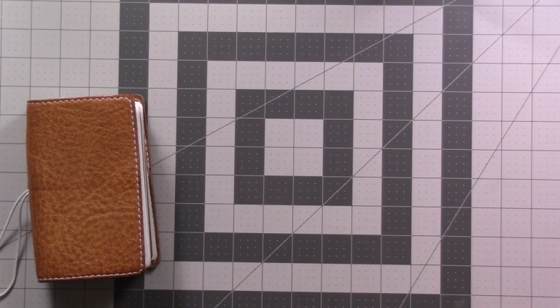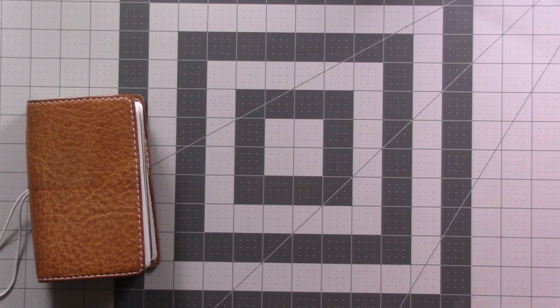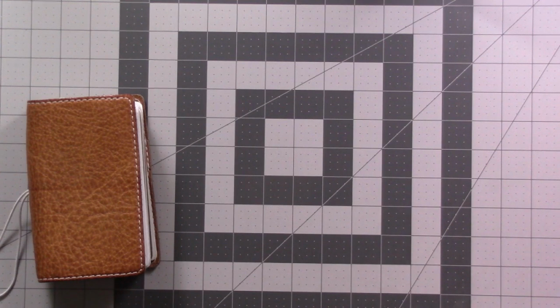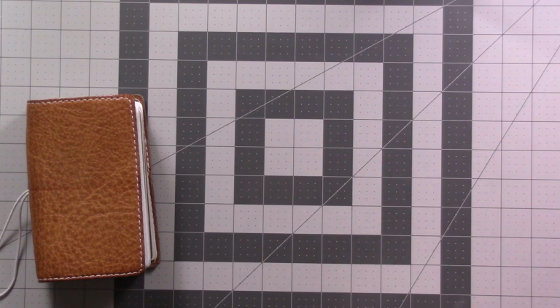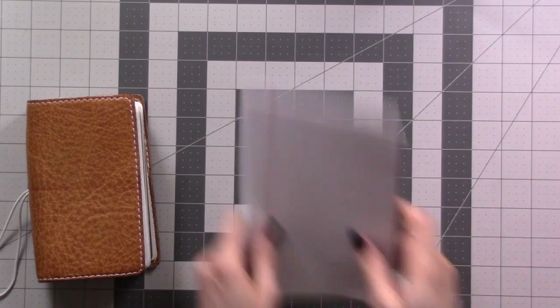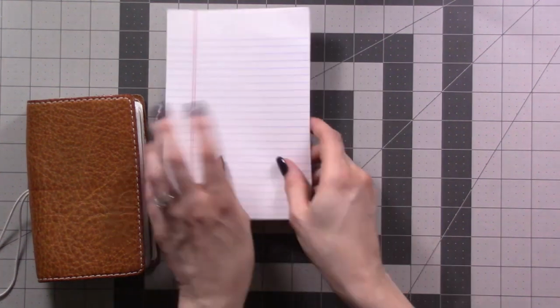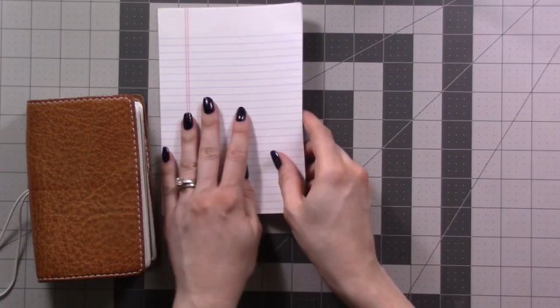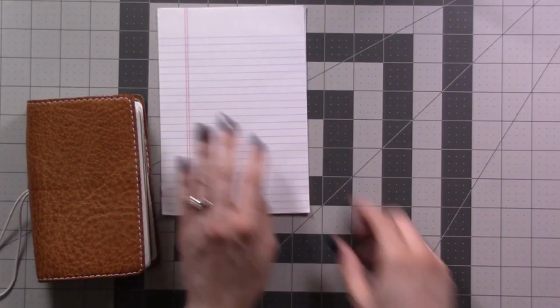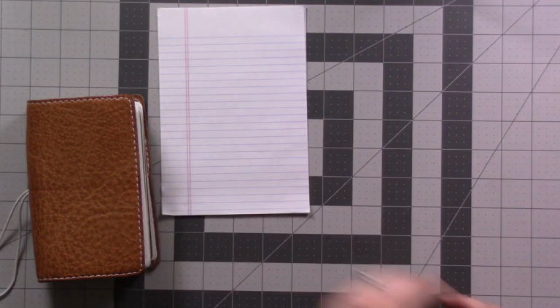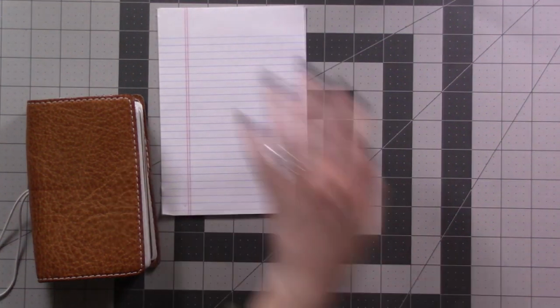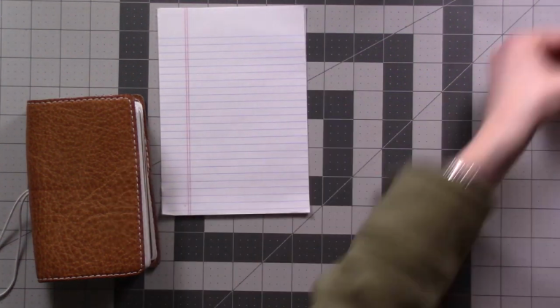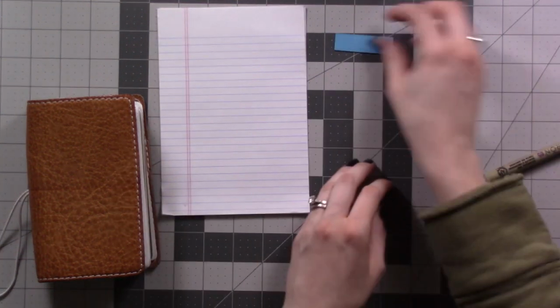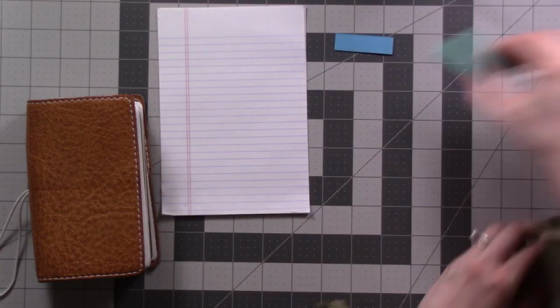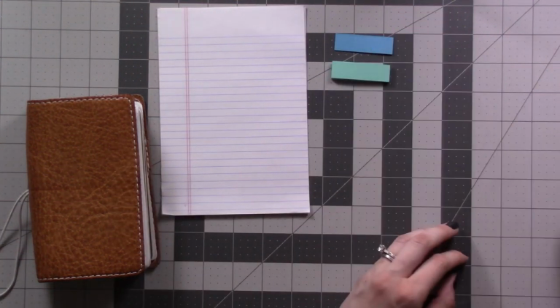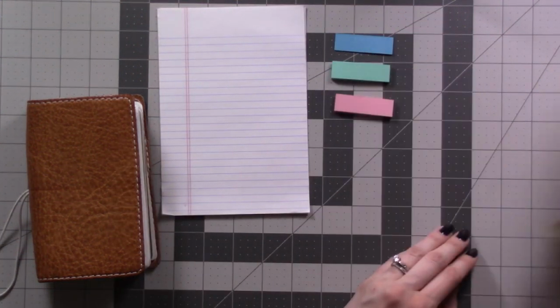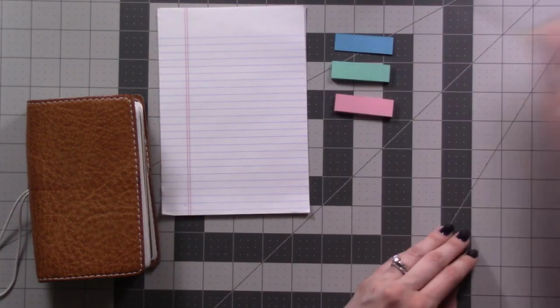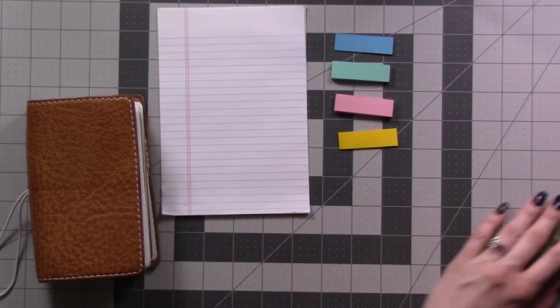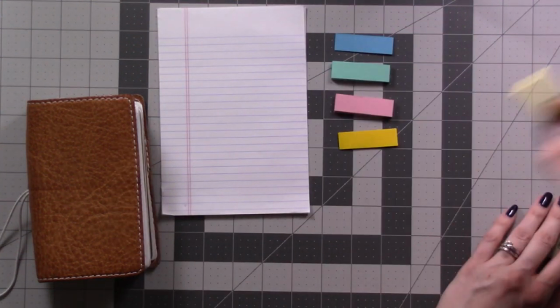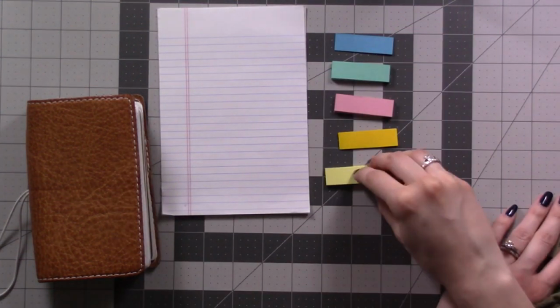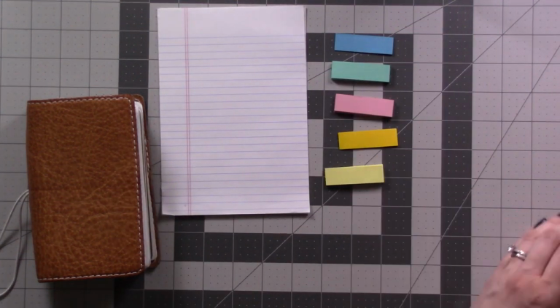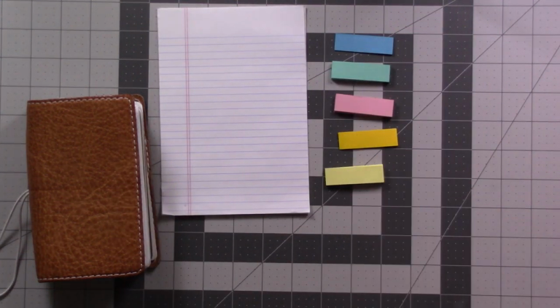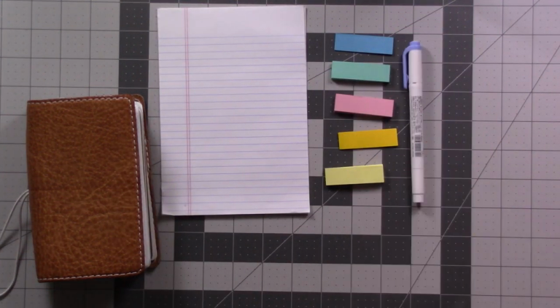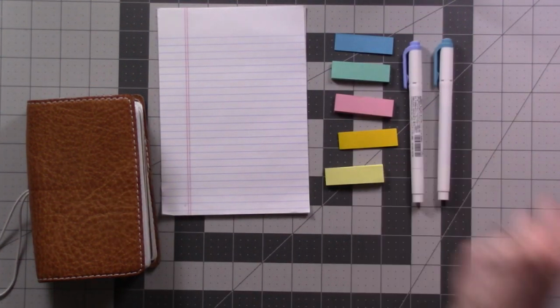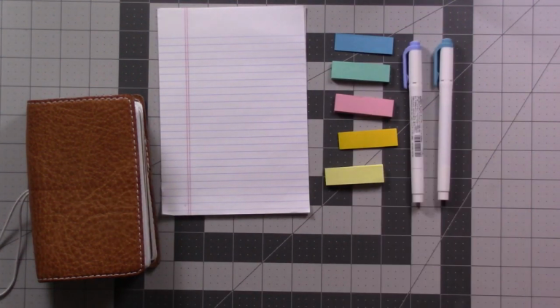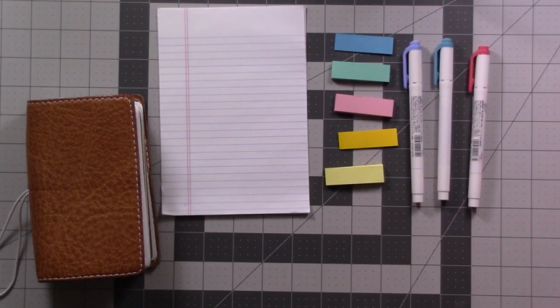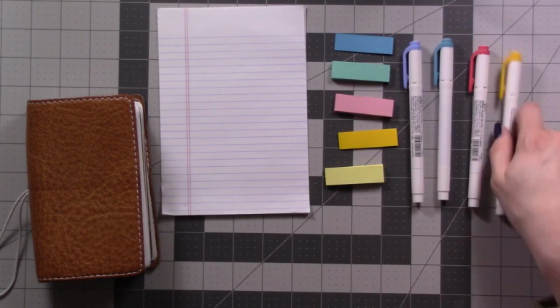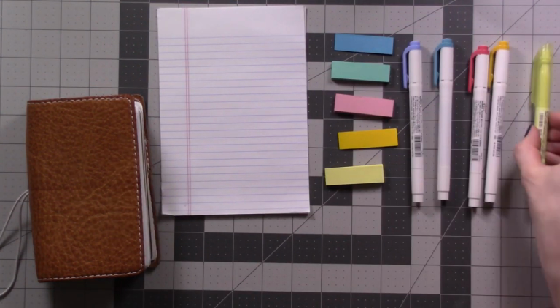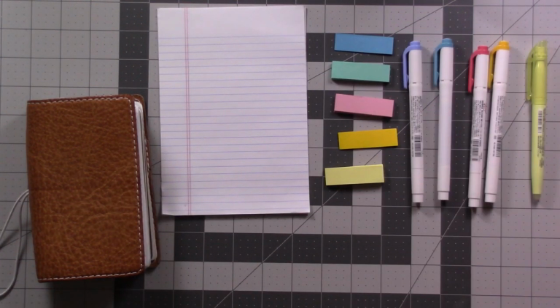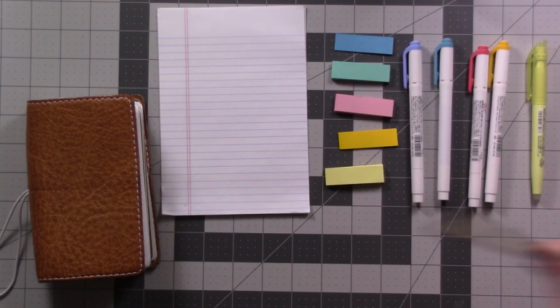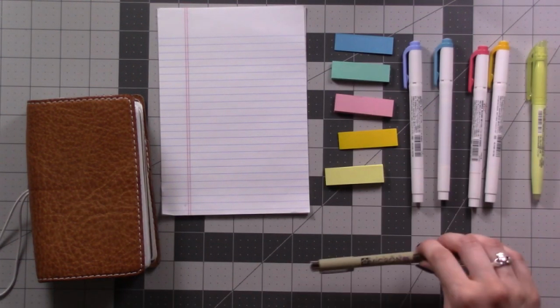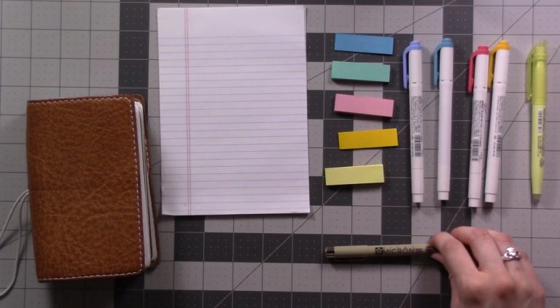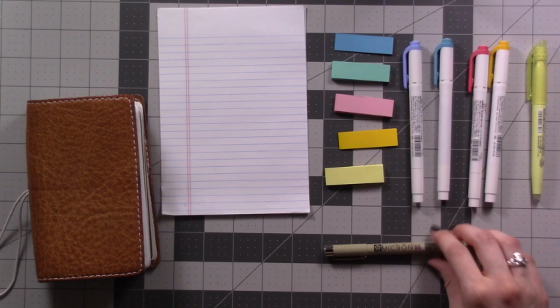You'll need some scratch paper, post-it page flags, matching highlighters, and a pen for writing.